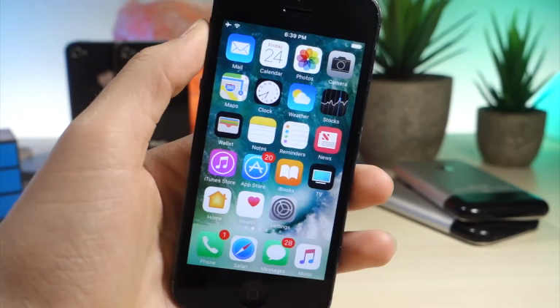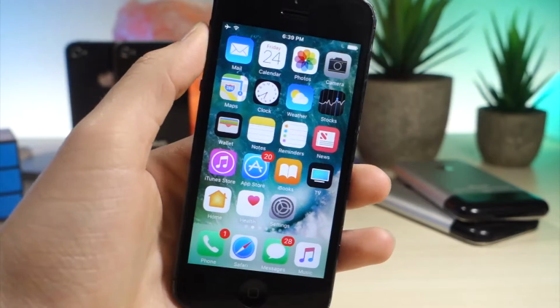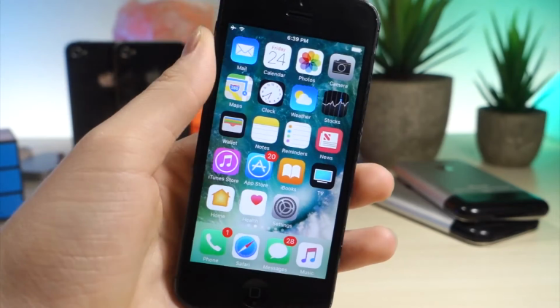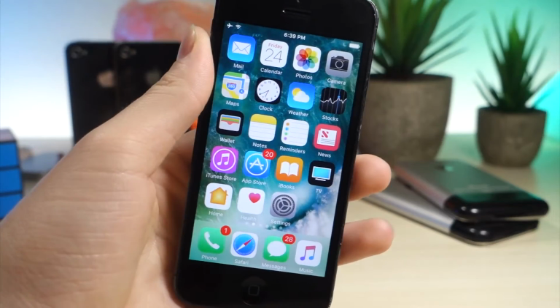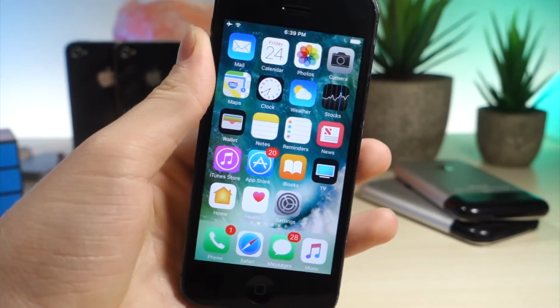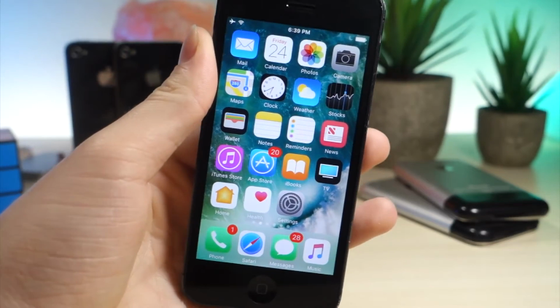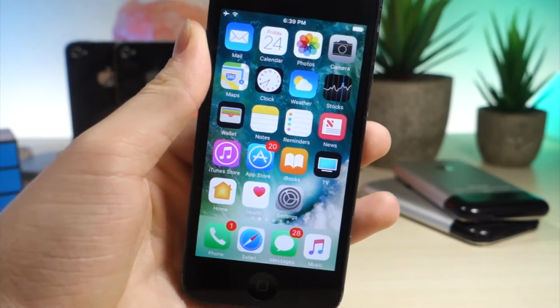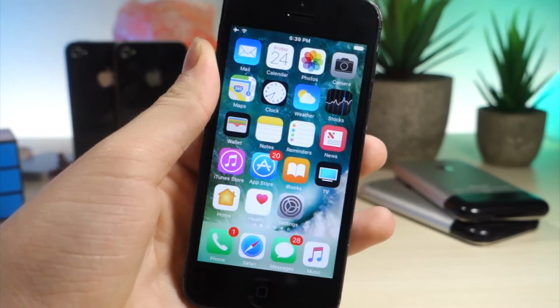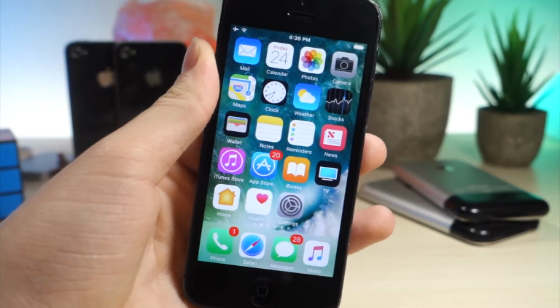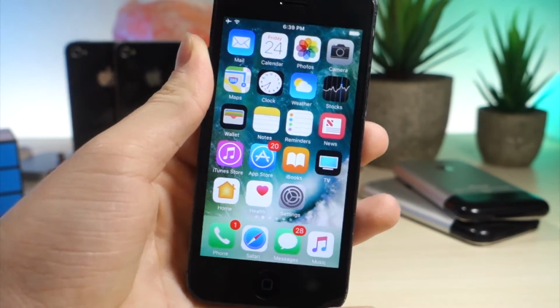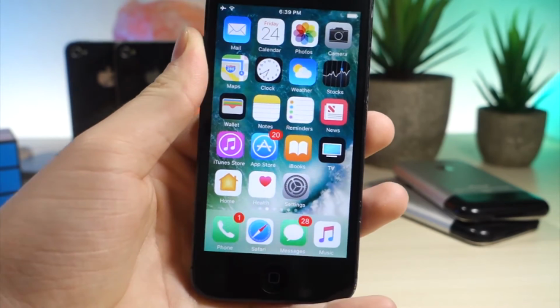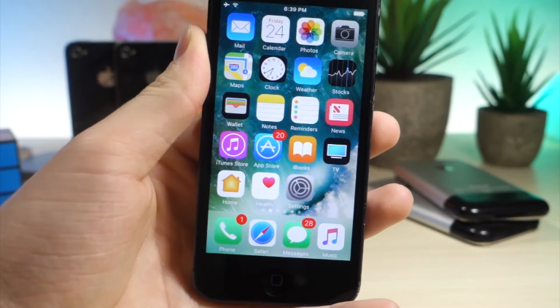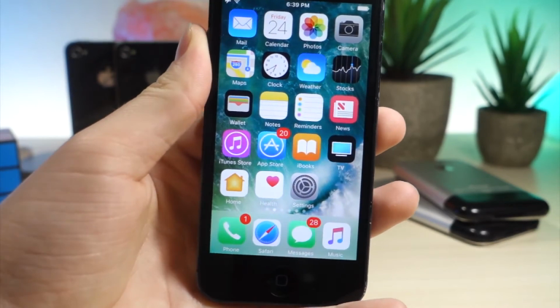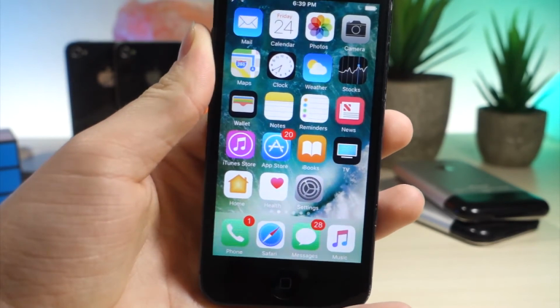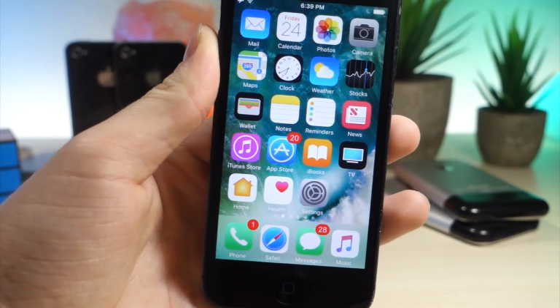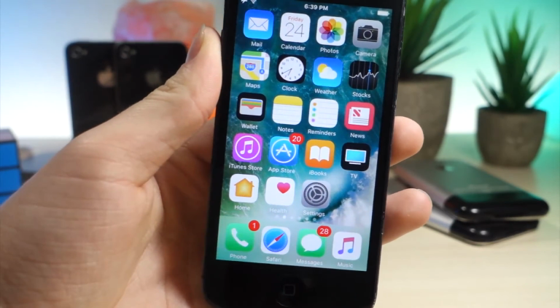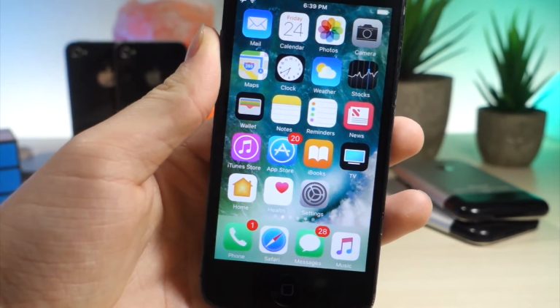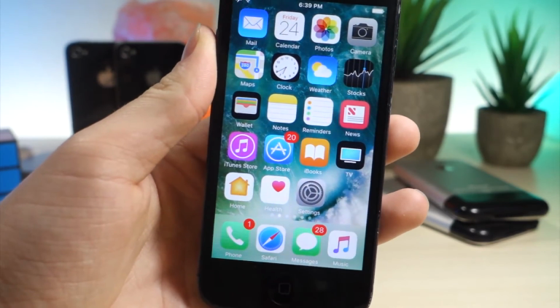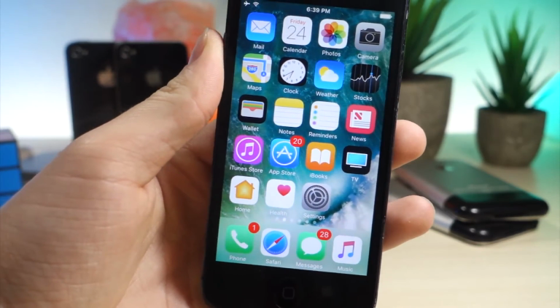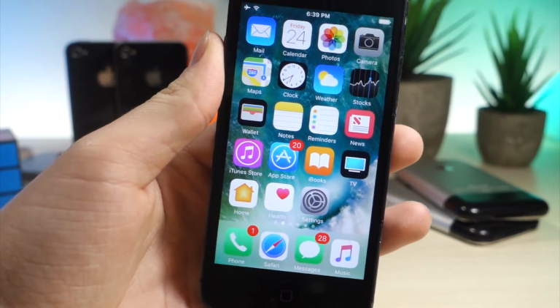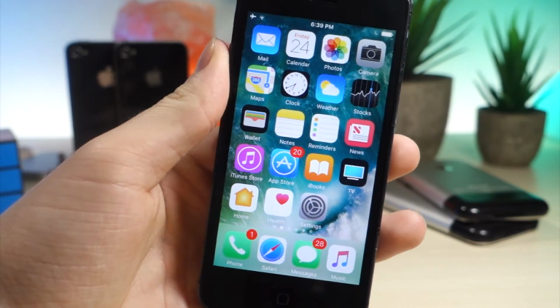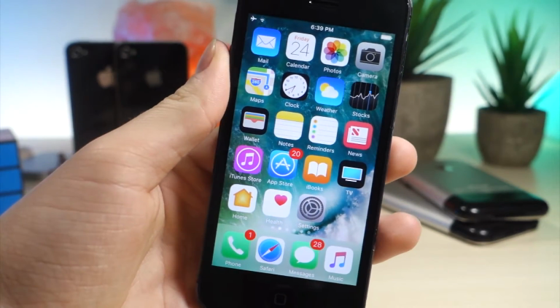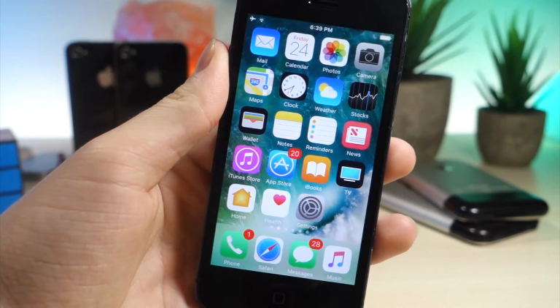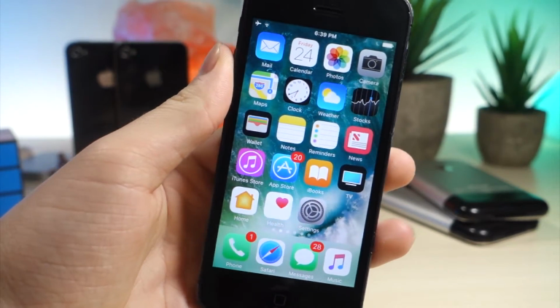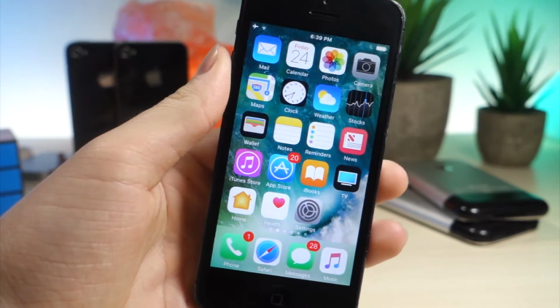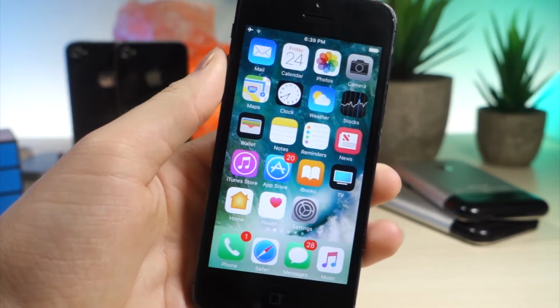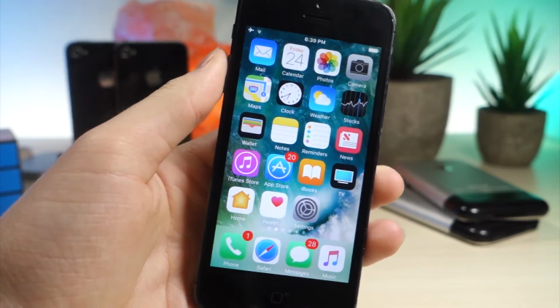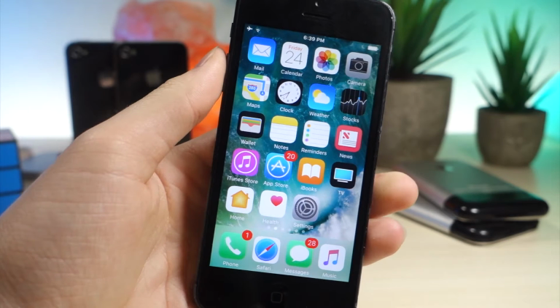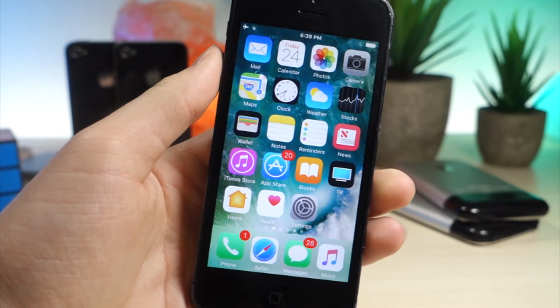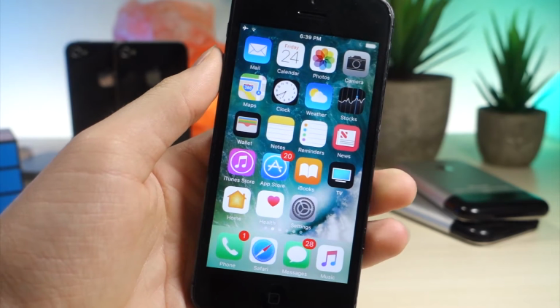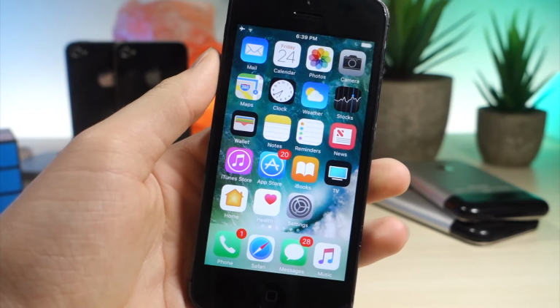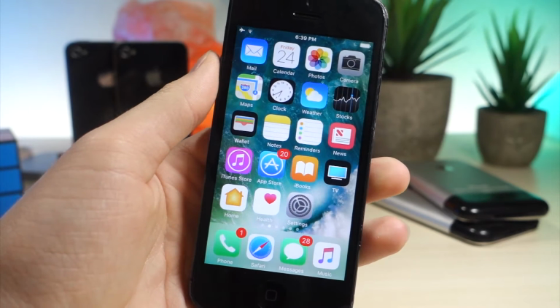What's up everyone, this is AlliTalkIsTech, and today I'm going to show you how to get XCleaner on your iOS device without a jailbreak. Let's get started.